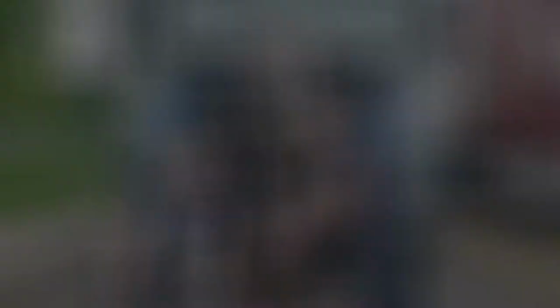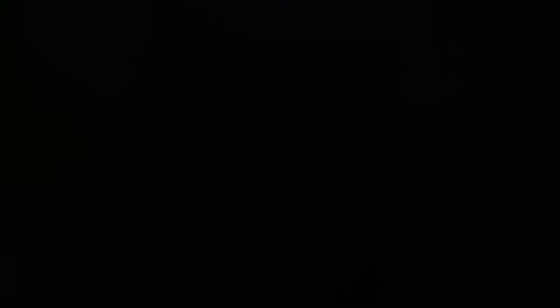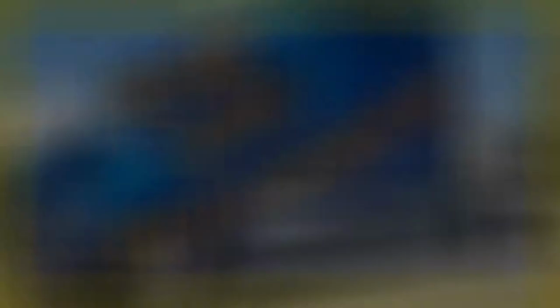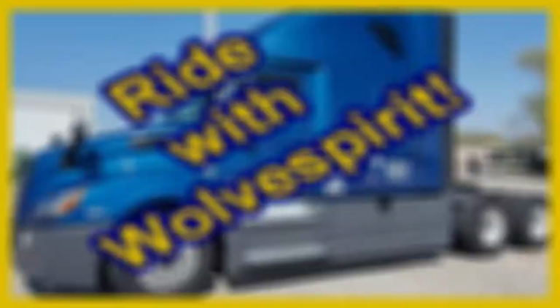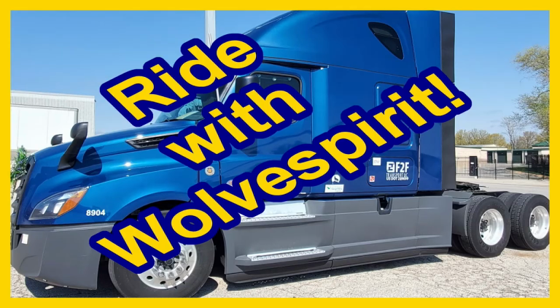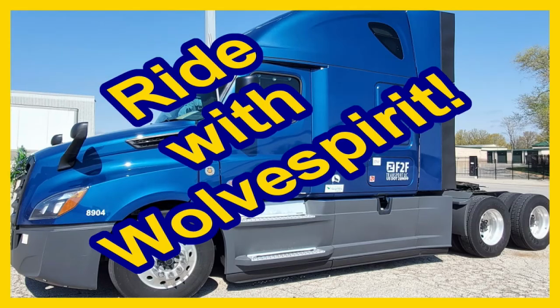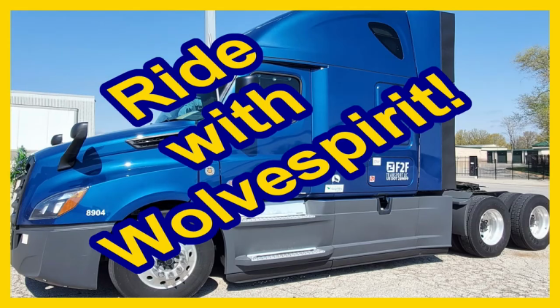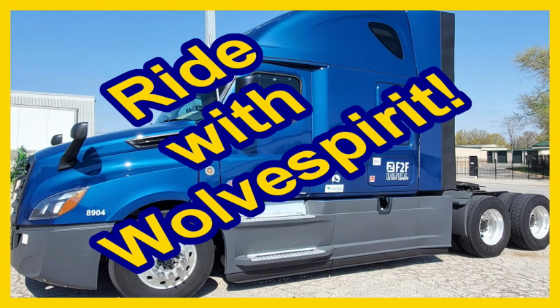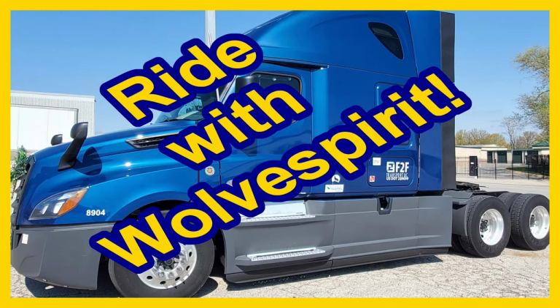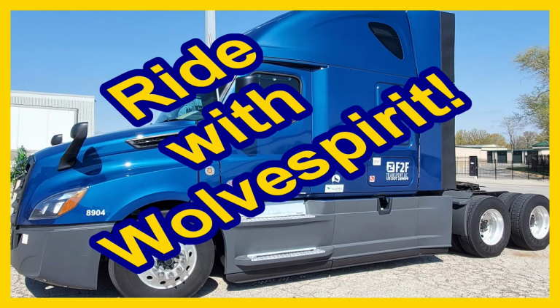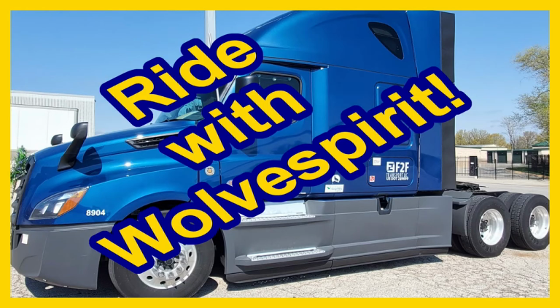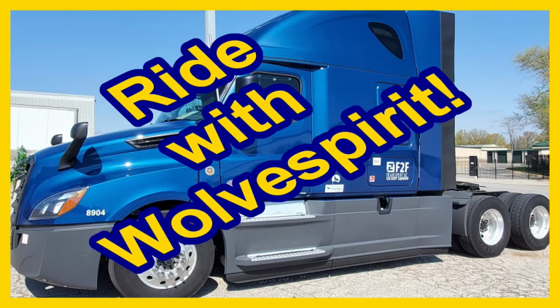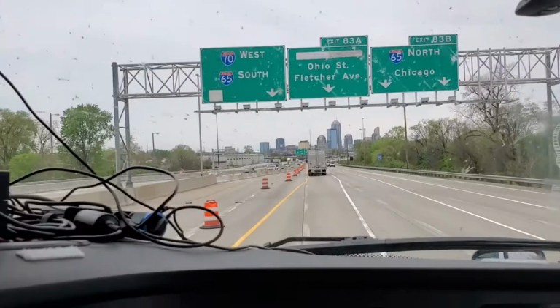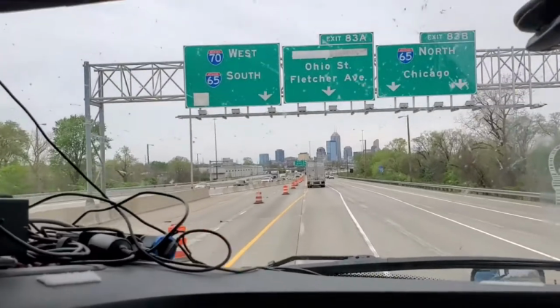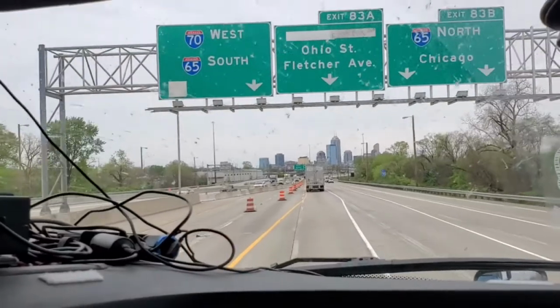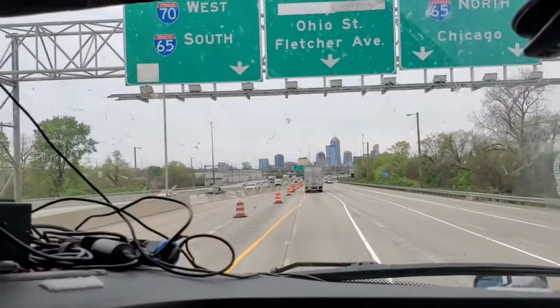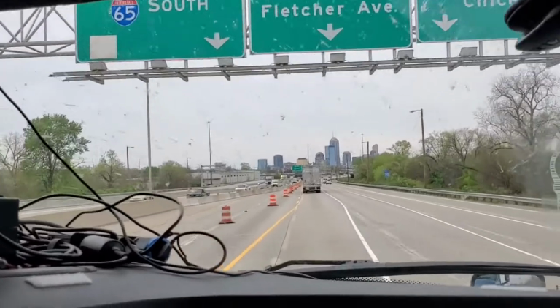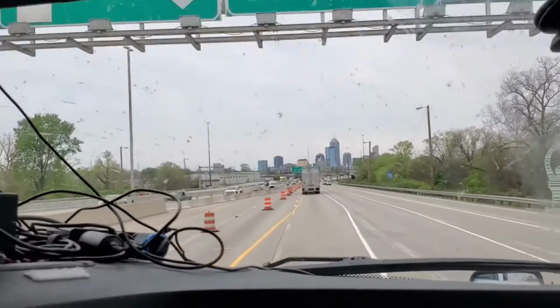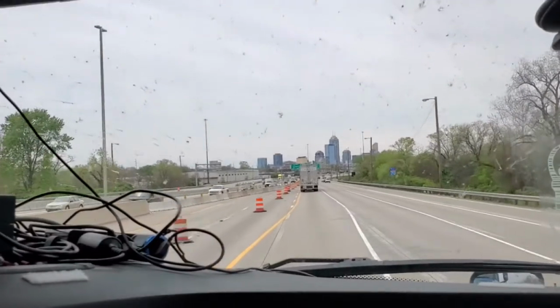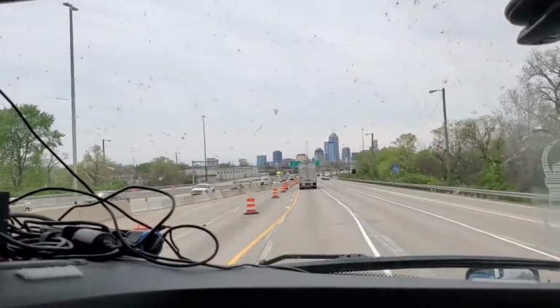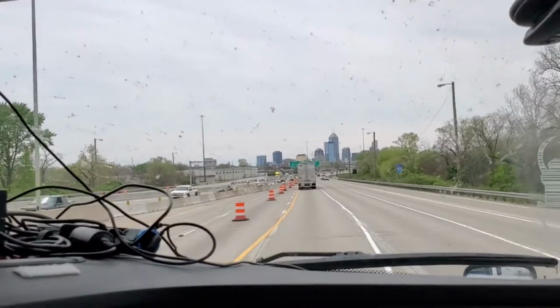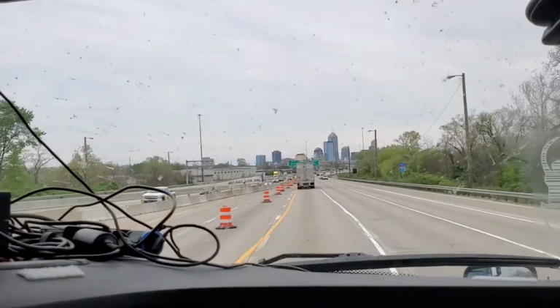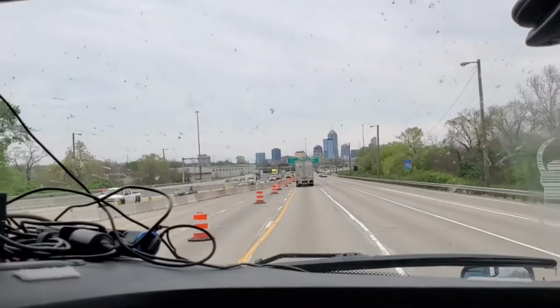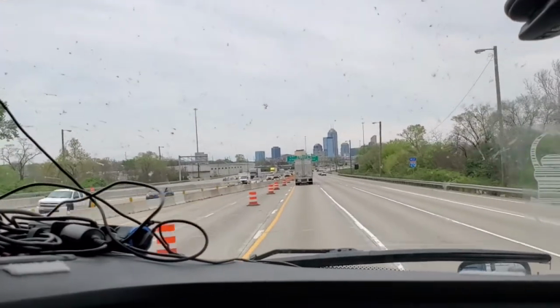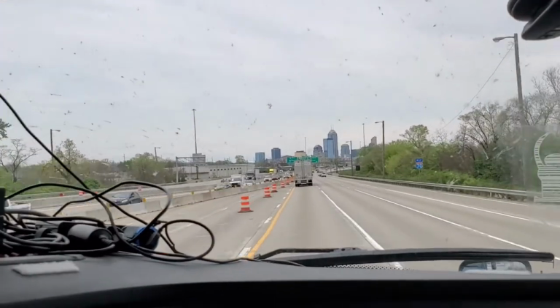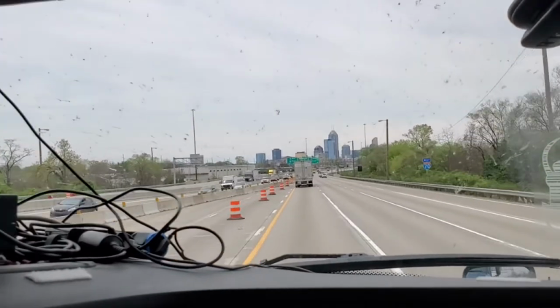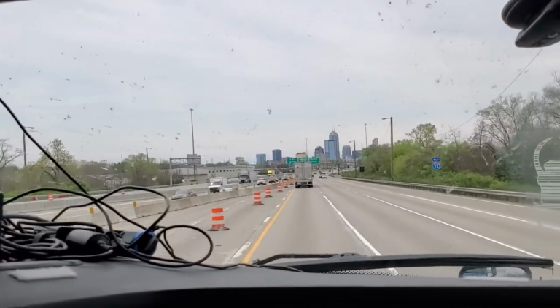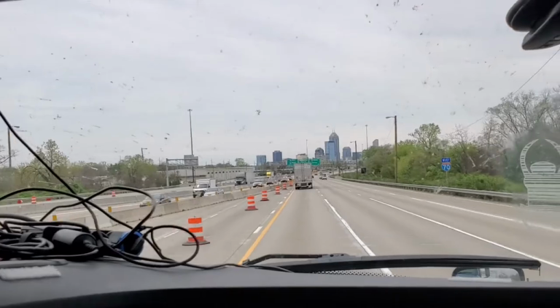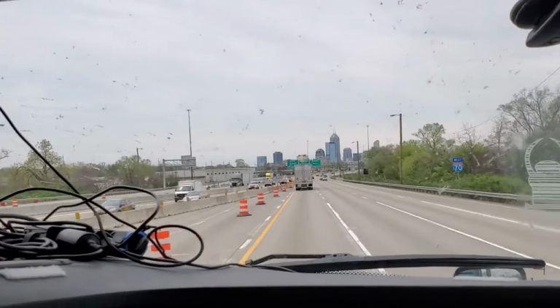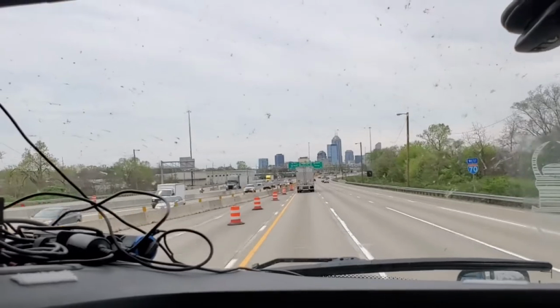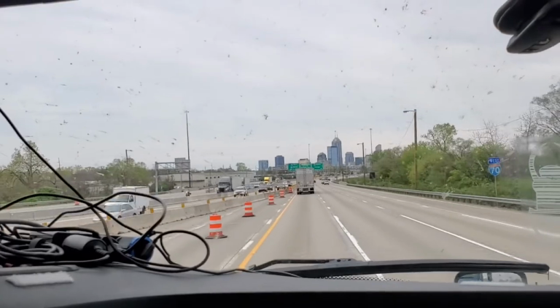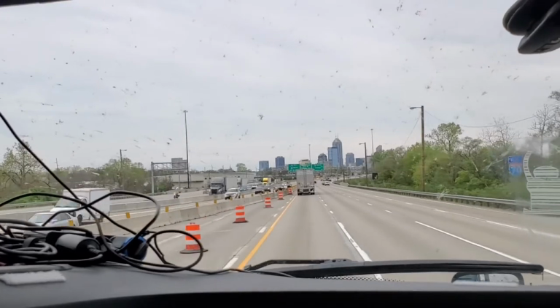On this episode of Ride with Wolf Spirit, we will be traveling through Indianapolis today. I hope you enjoy the ride.